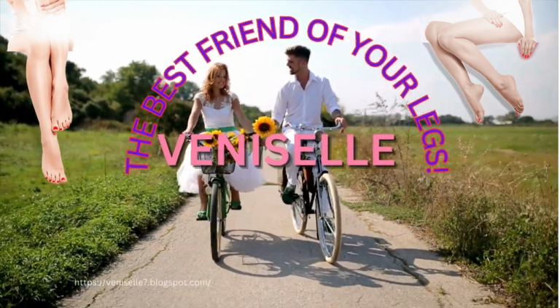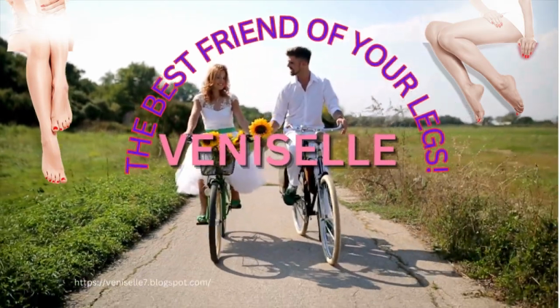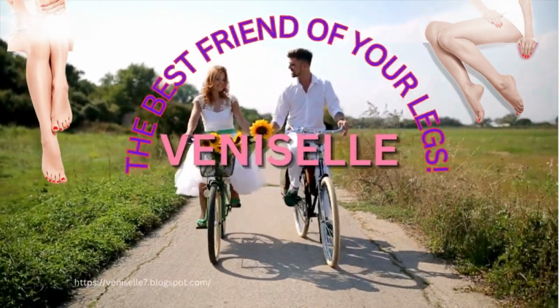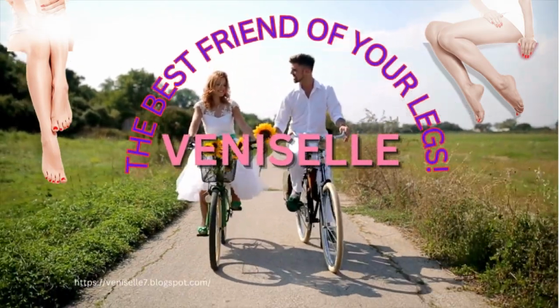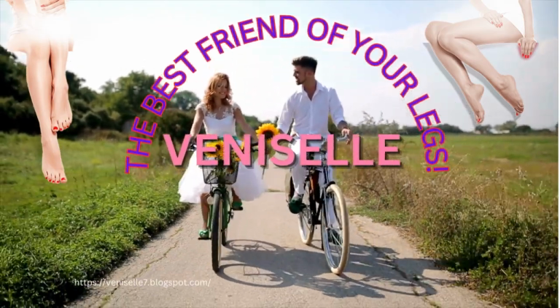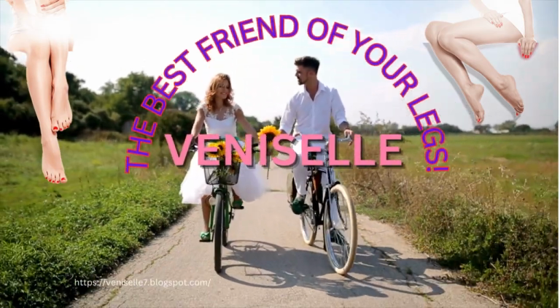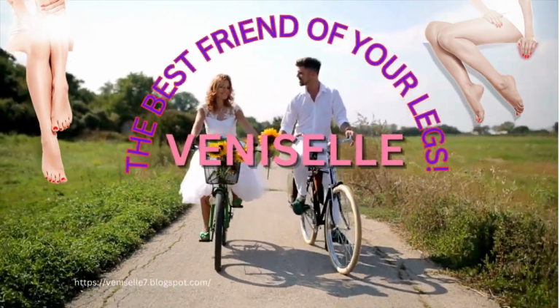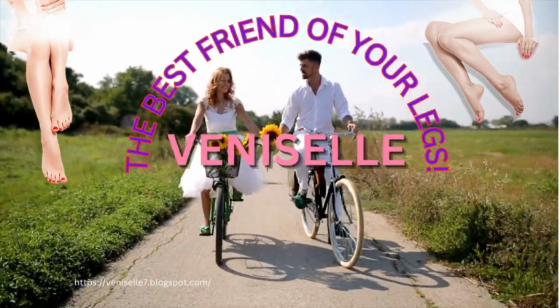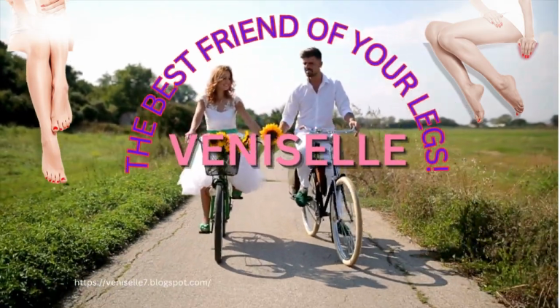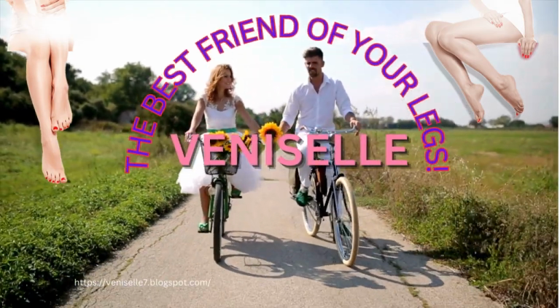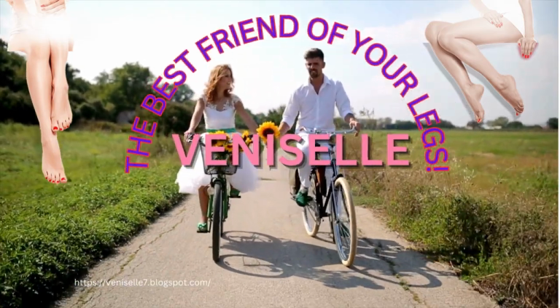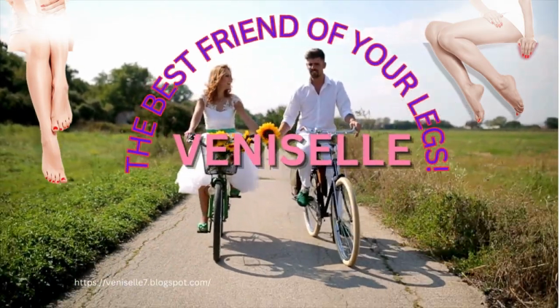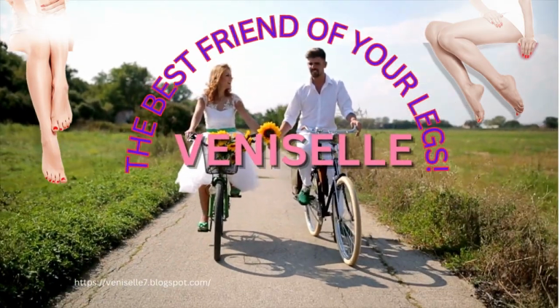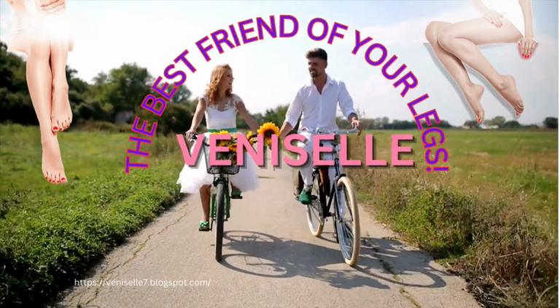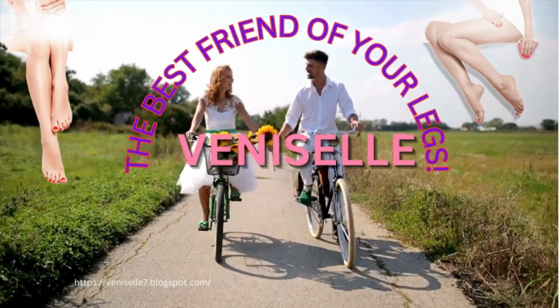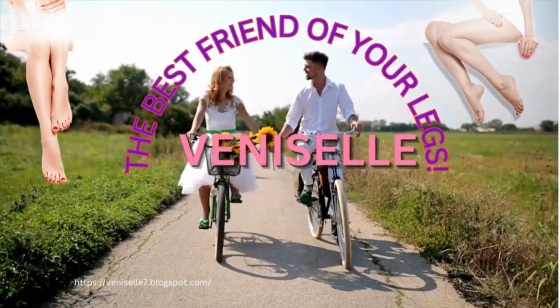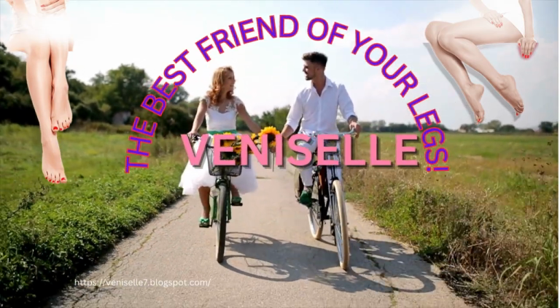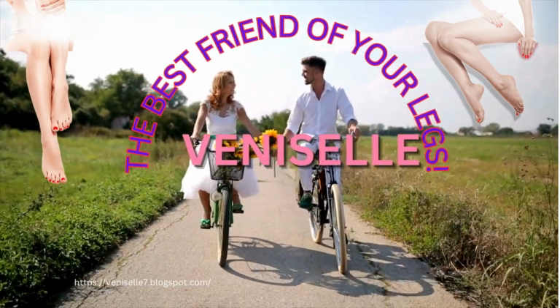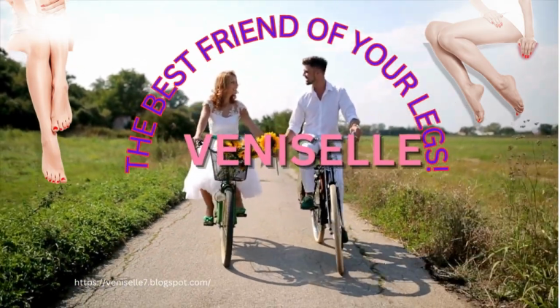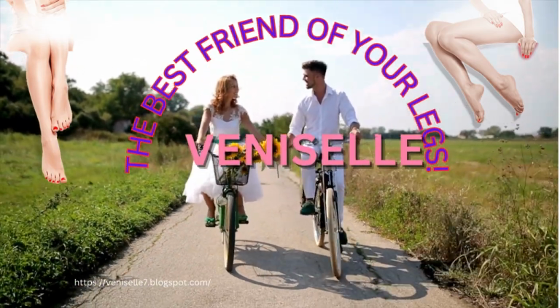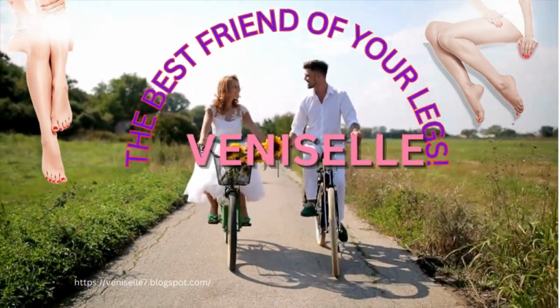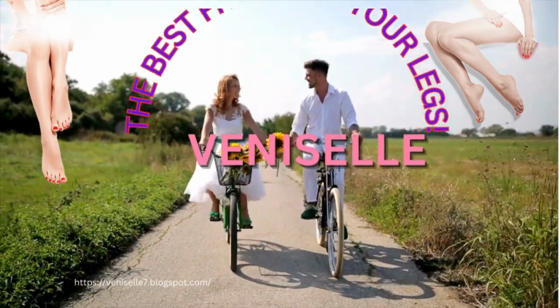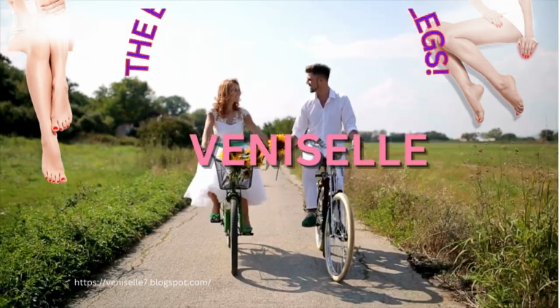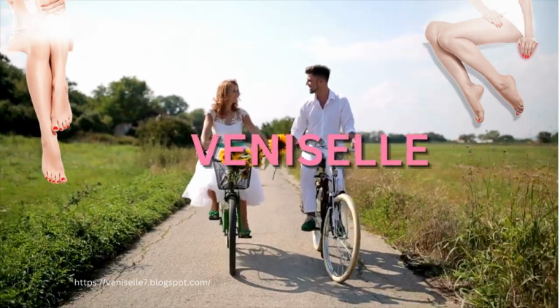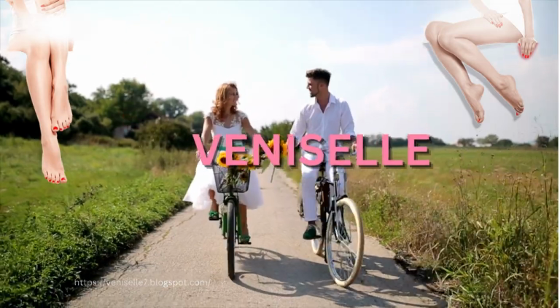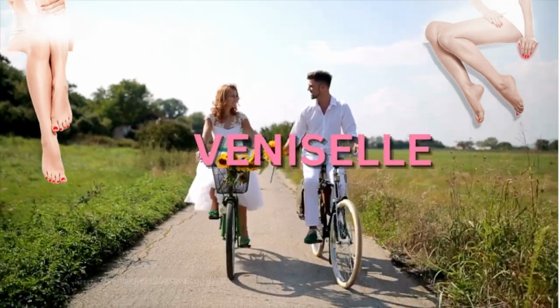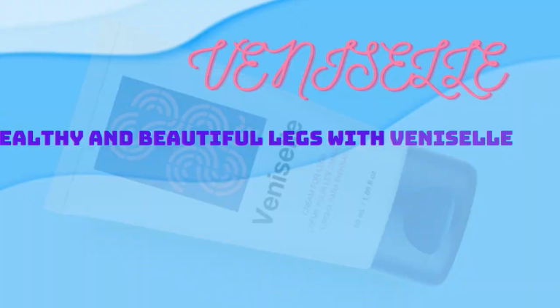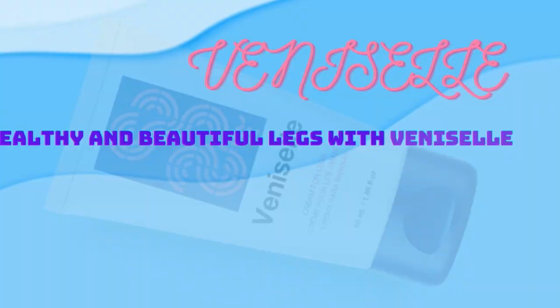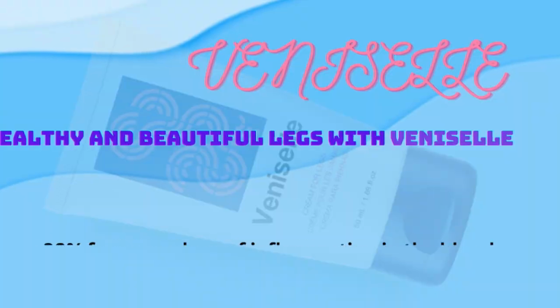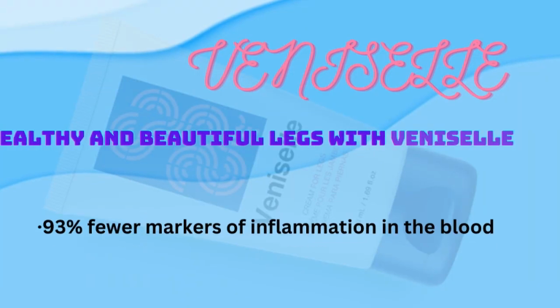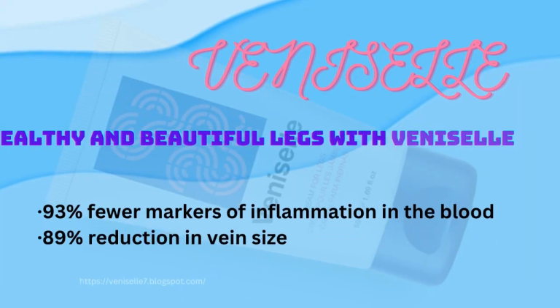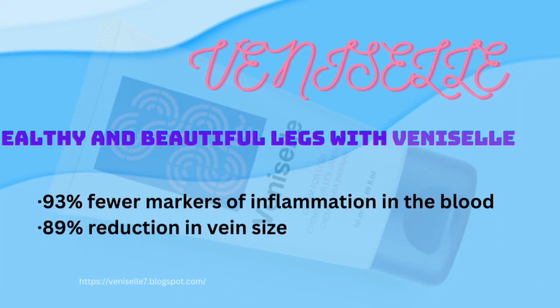Venizel. The best friend of your legs. Healthy and beautiful legs with Venizel.